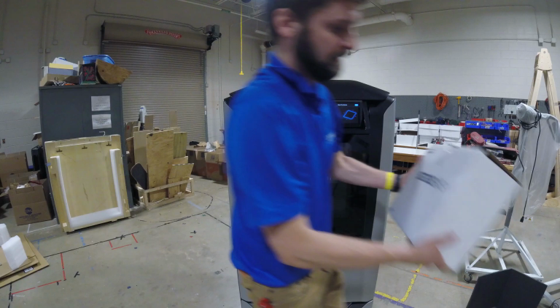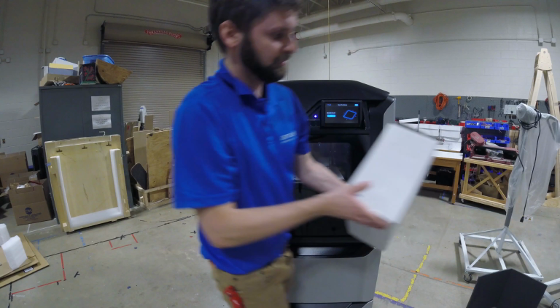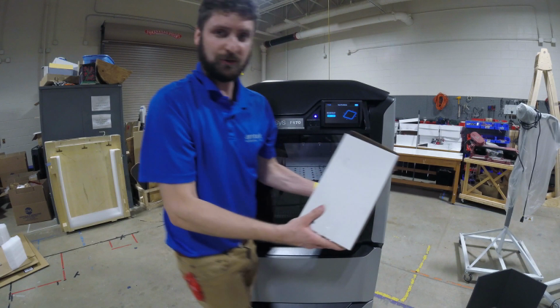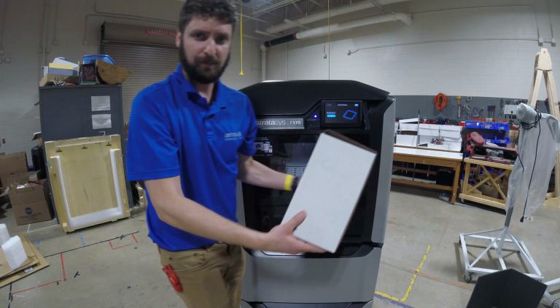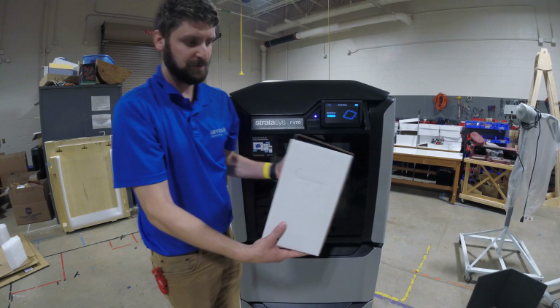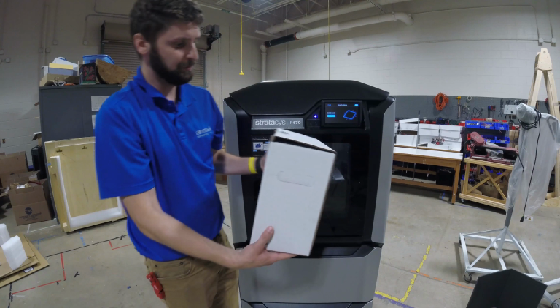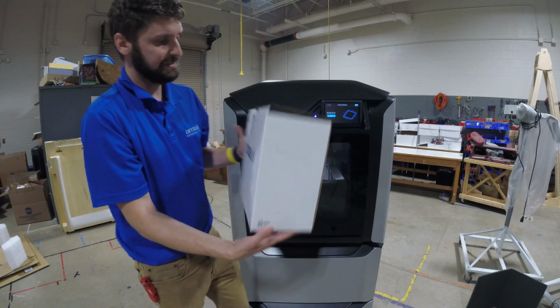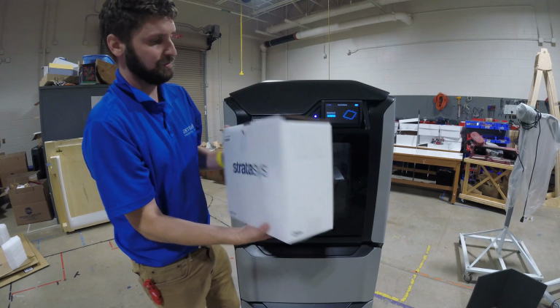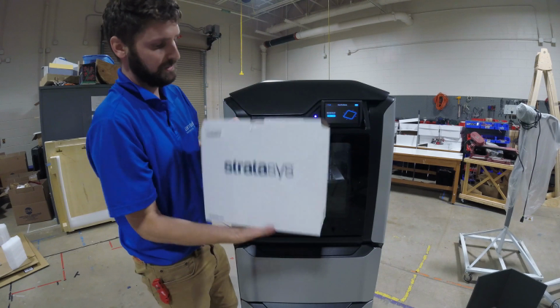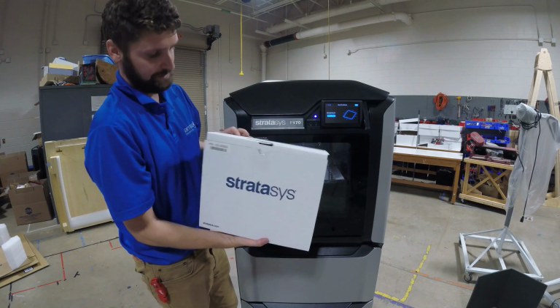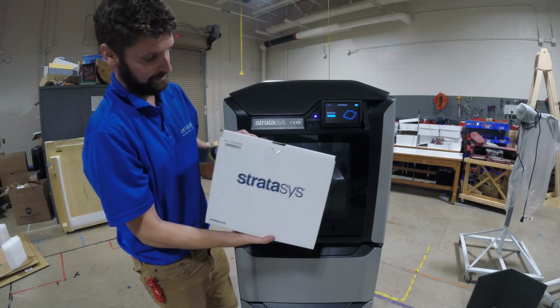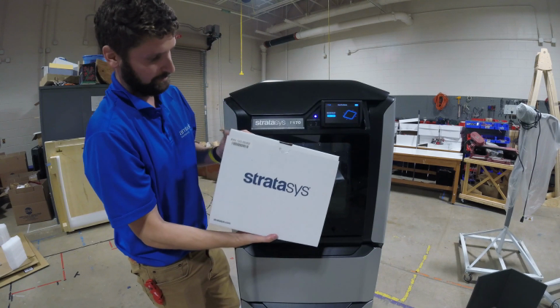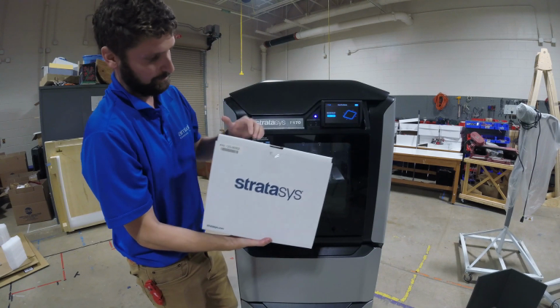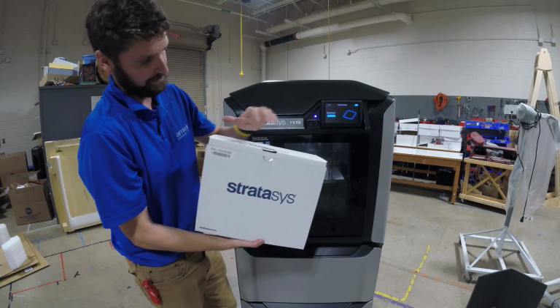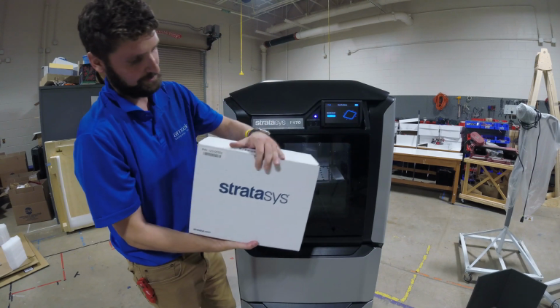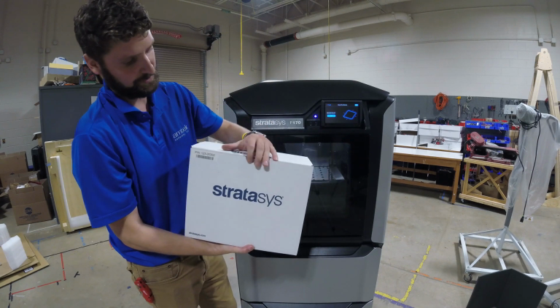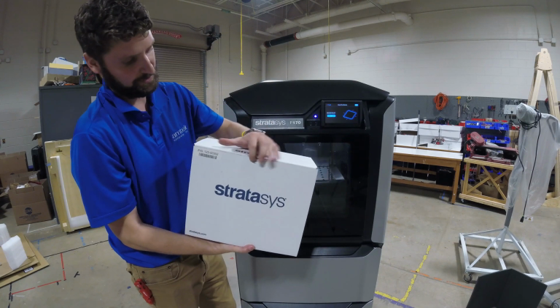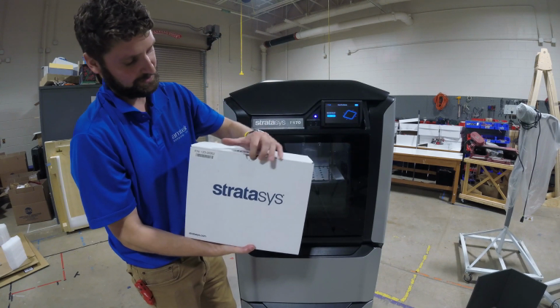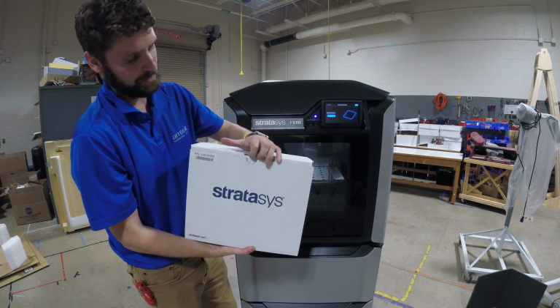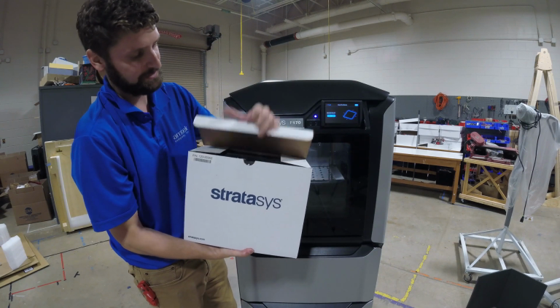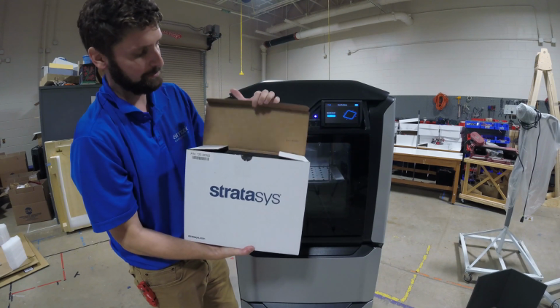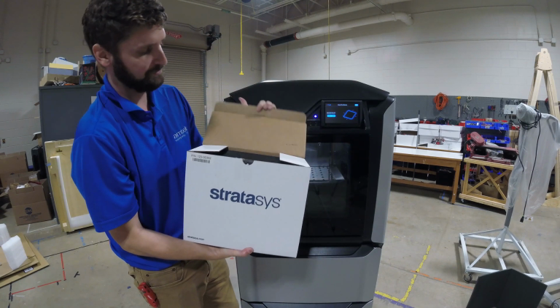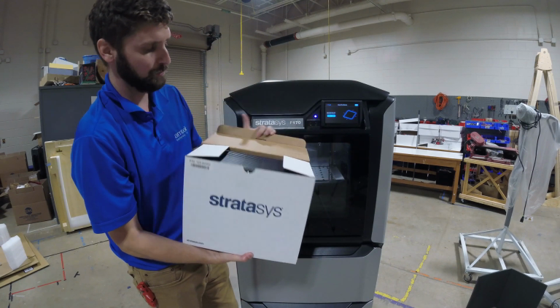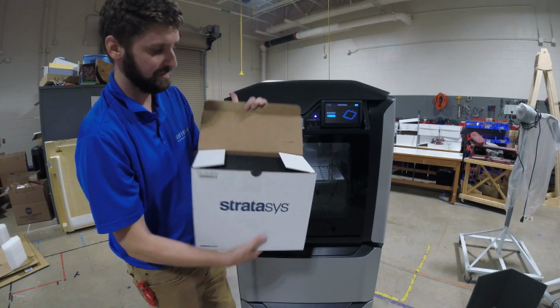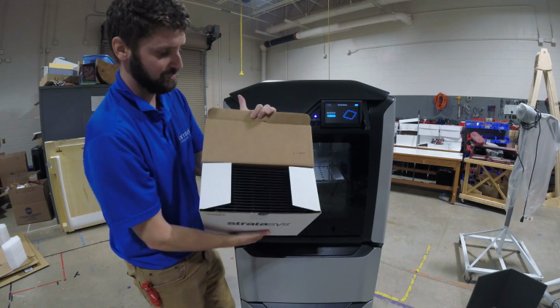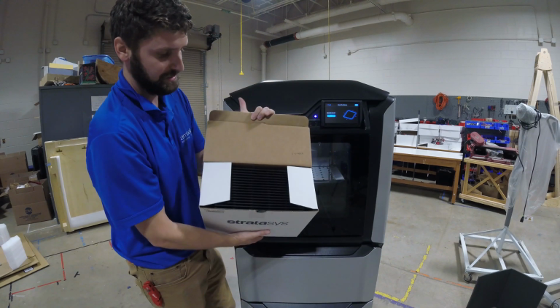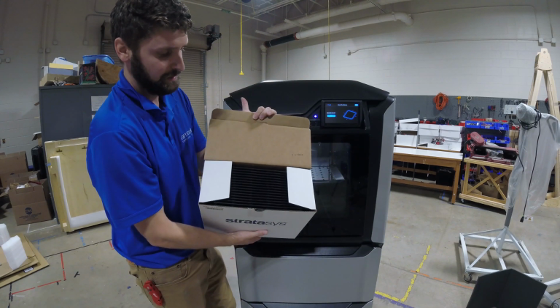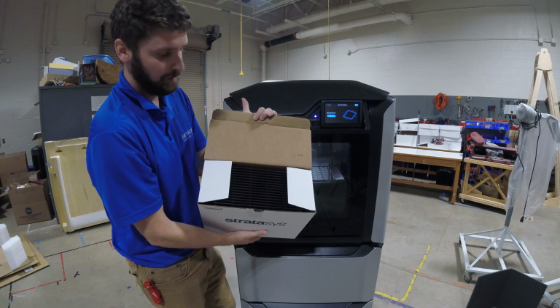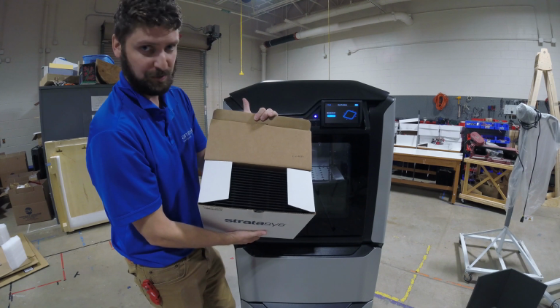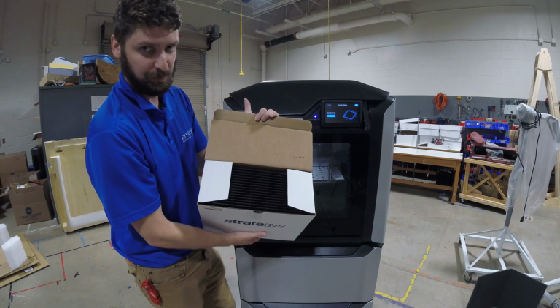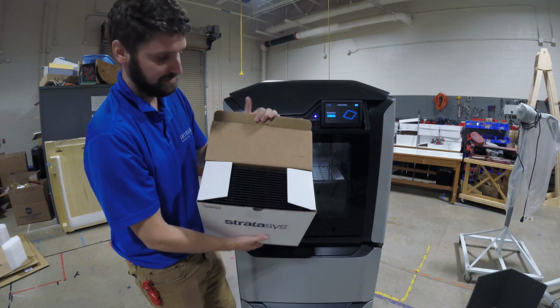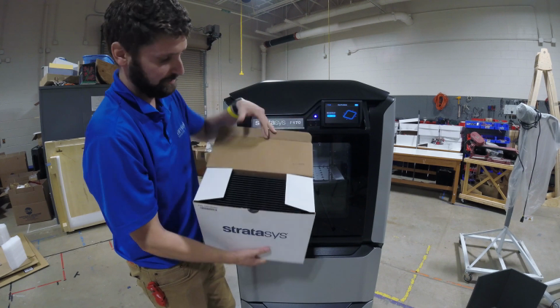So this is what a box of build plates looks like. I'm going to cut the tape at the top and lift it open, and you should see a bunch of build plates in here.